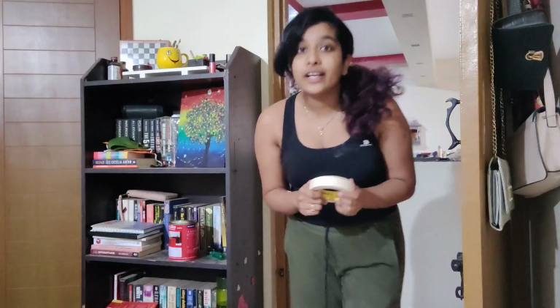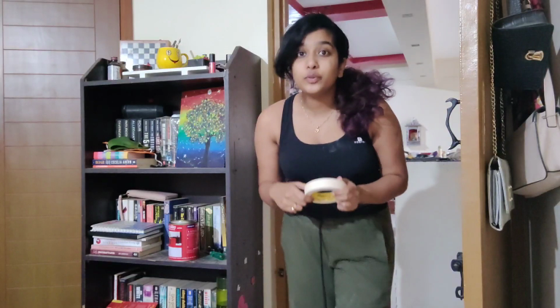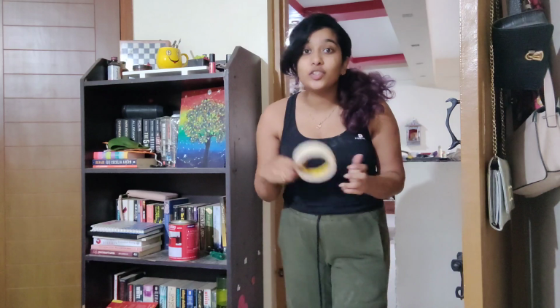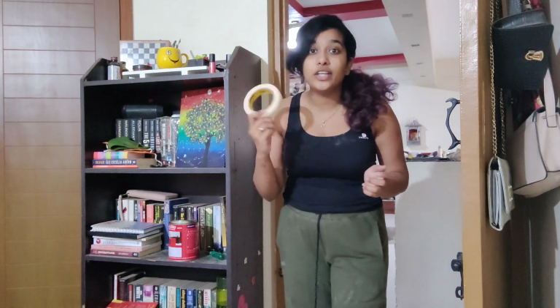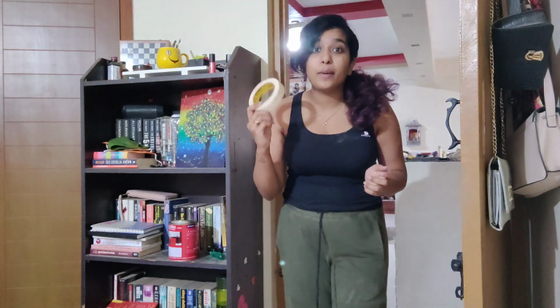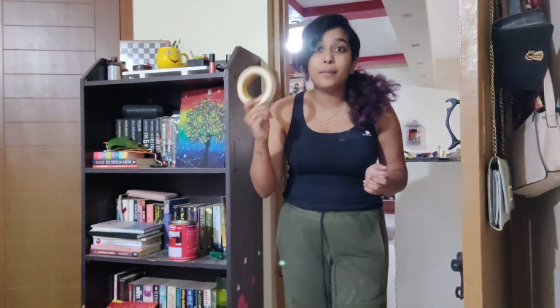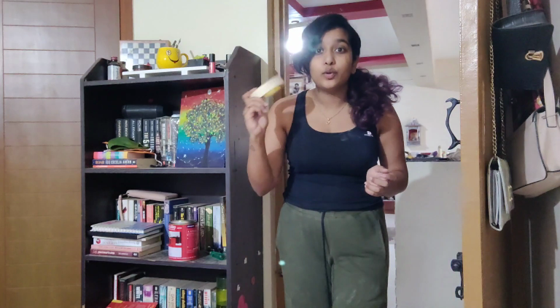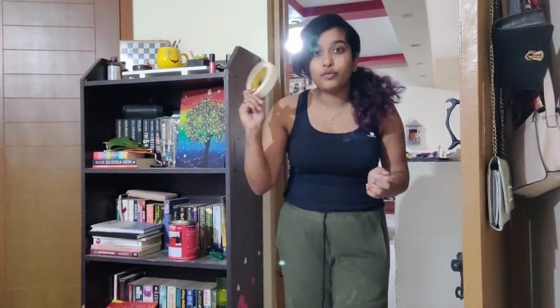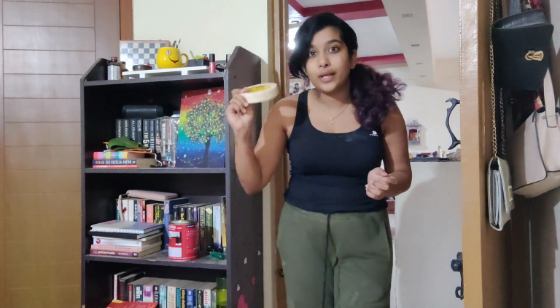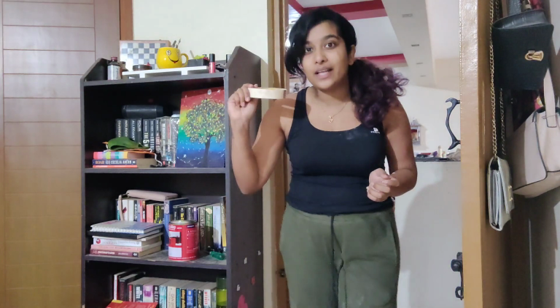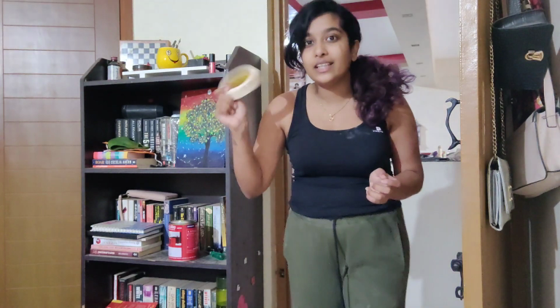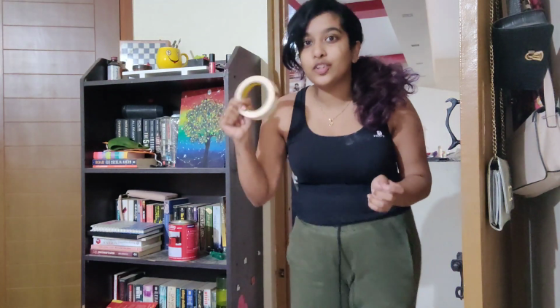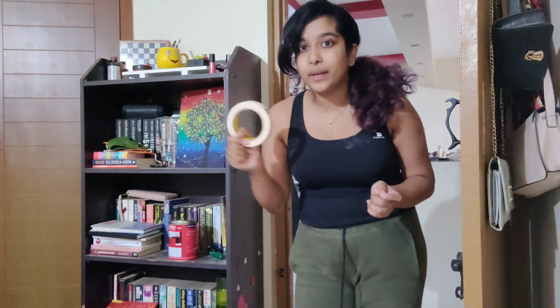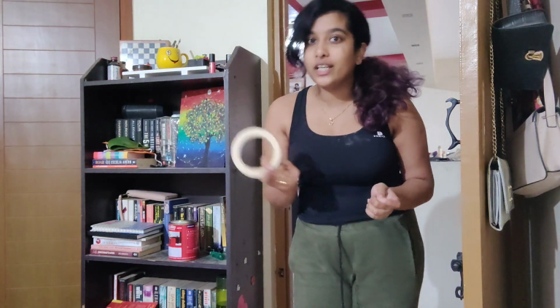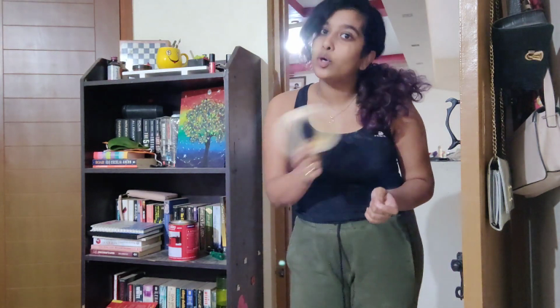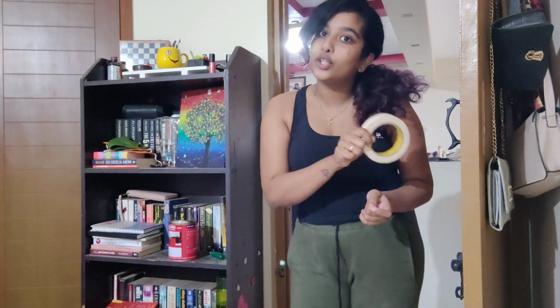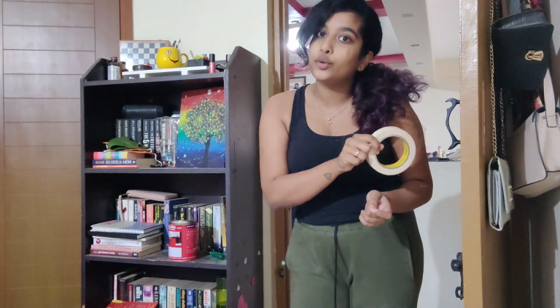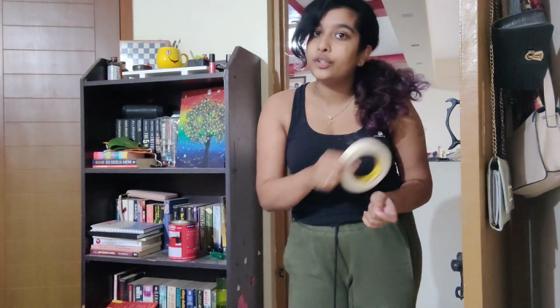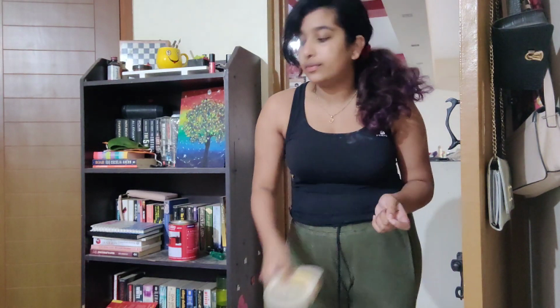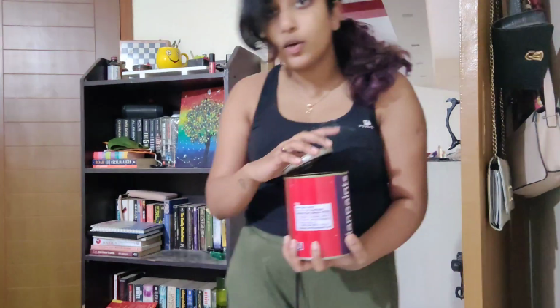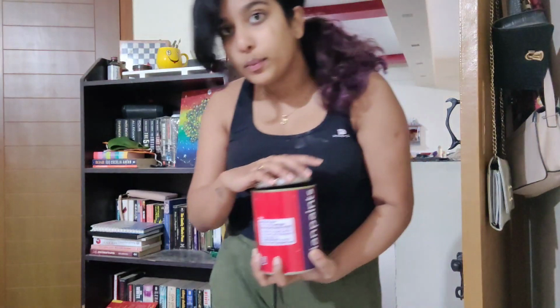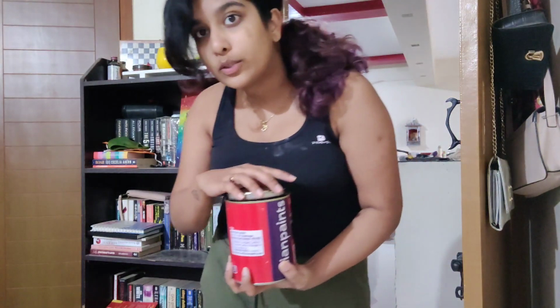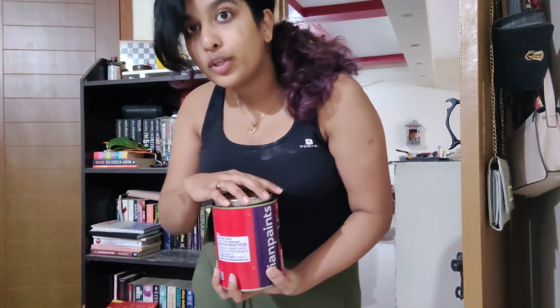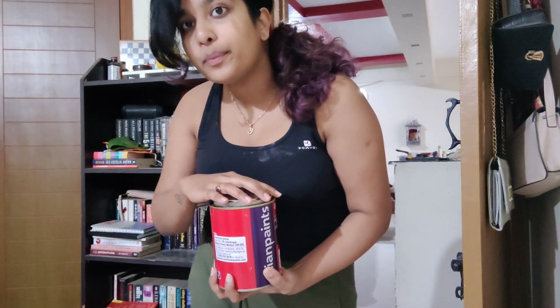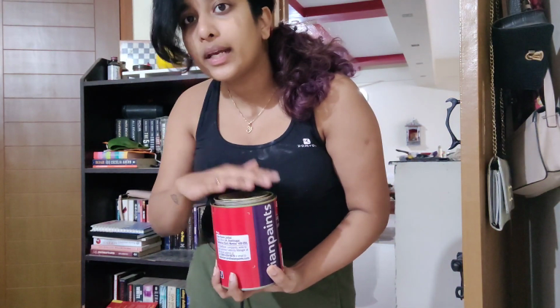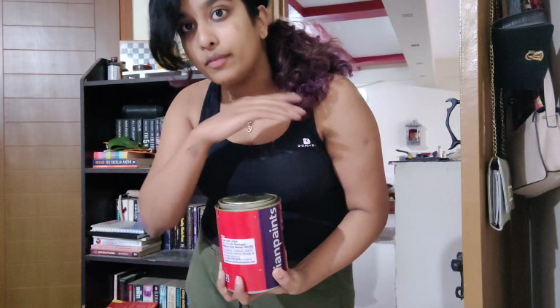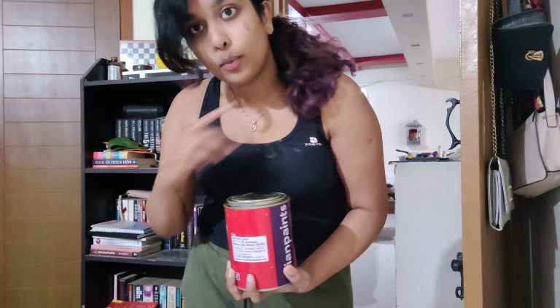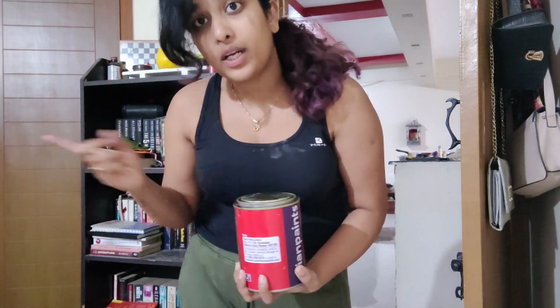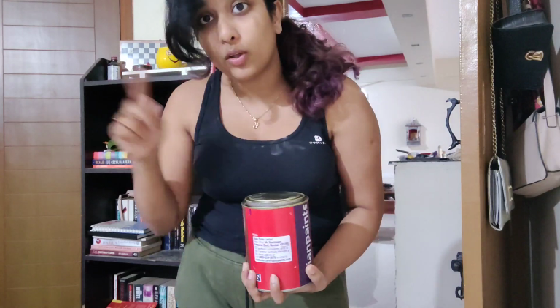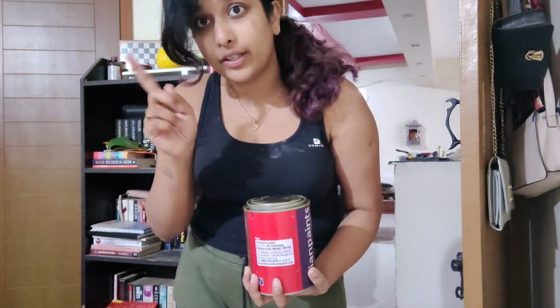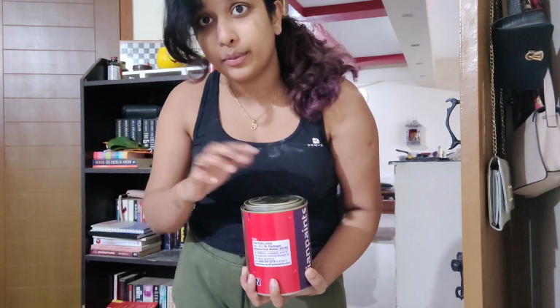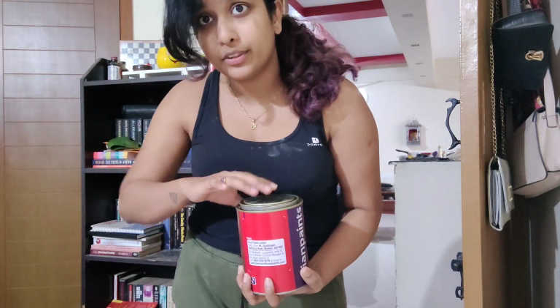Next we're just going to tape up my door frame and start on the painting work on the door. We're going to mix it with turpentine and we're going to paint all three doors.